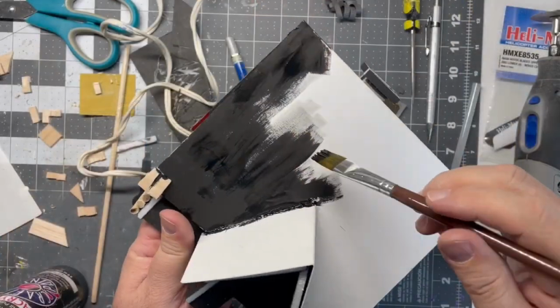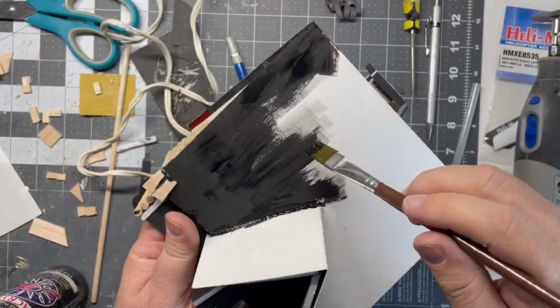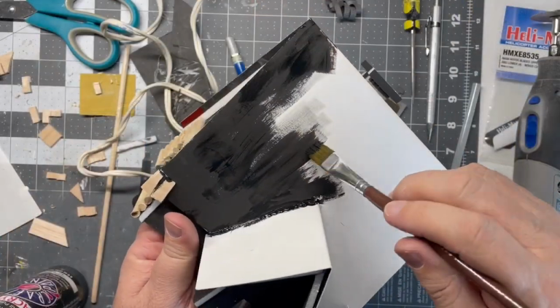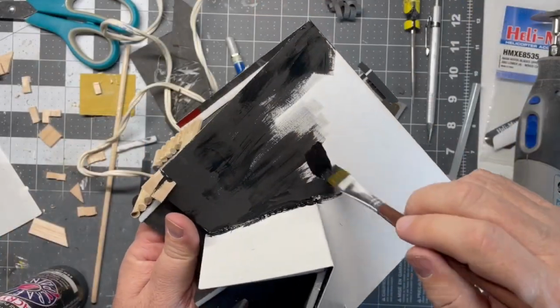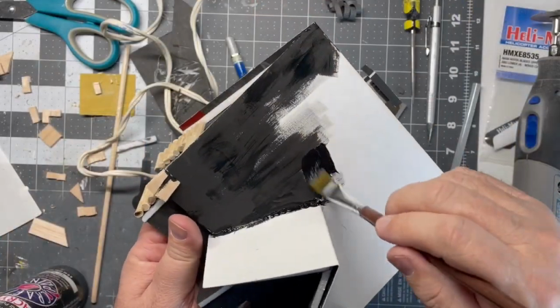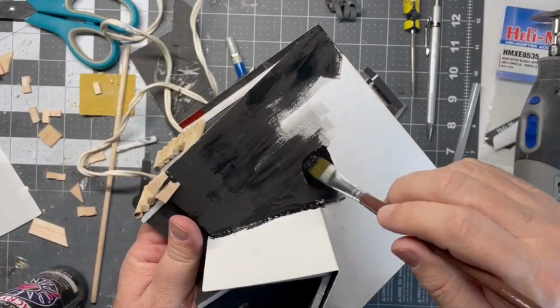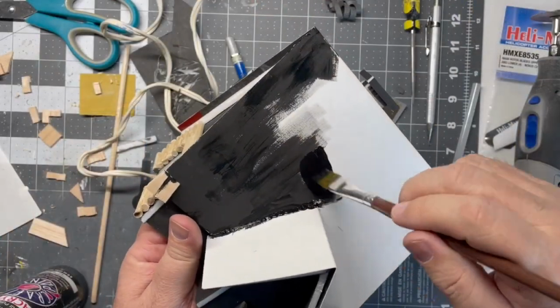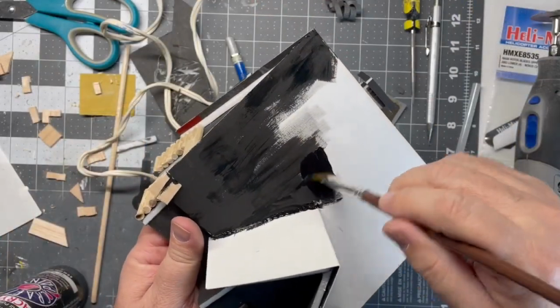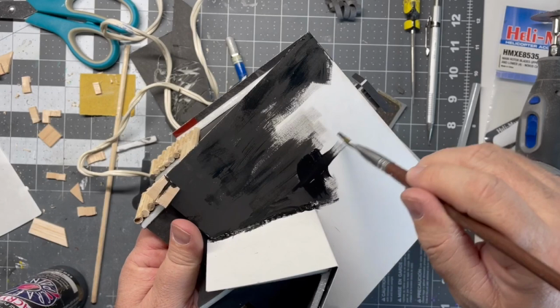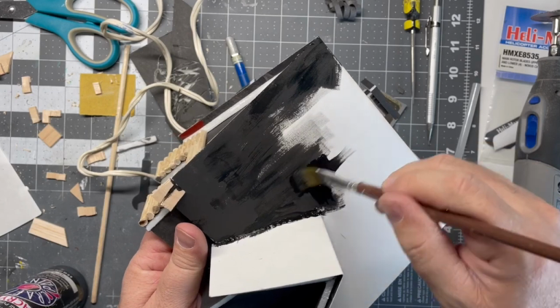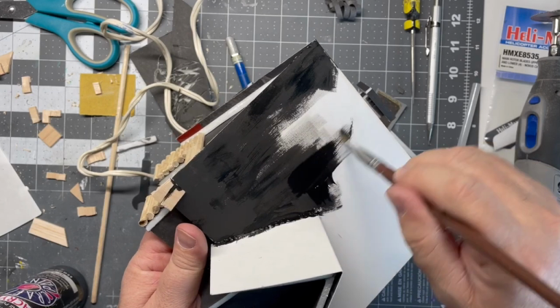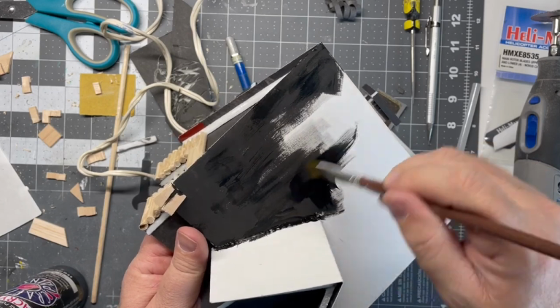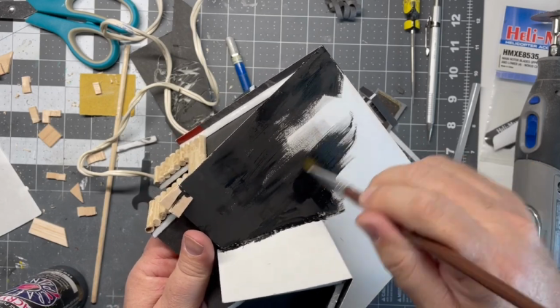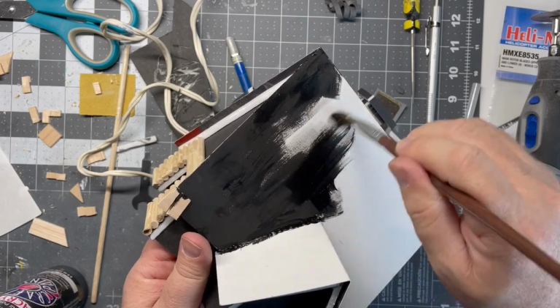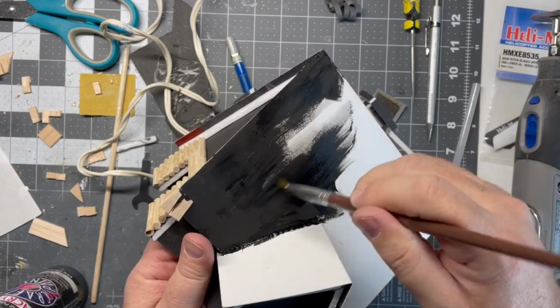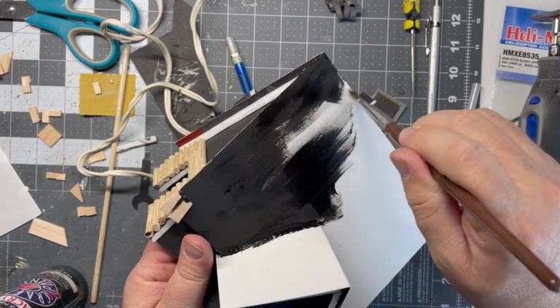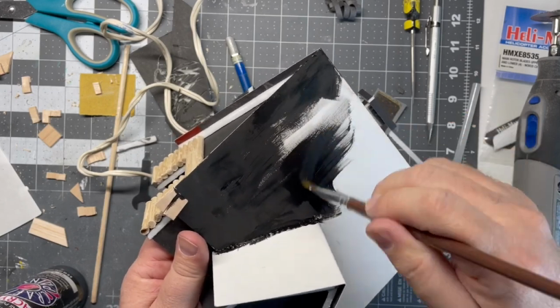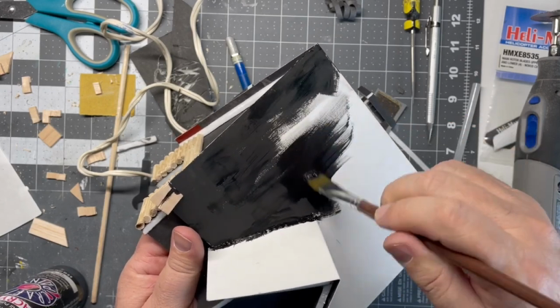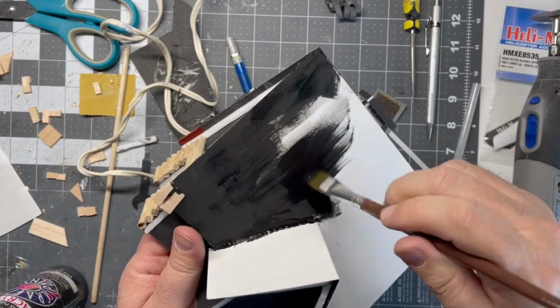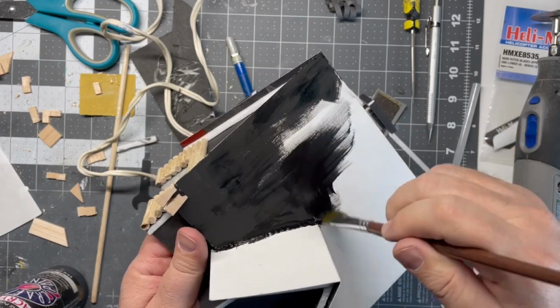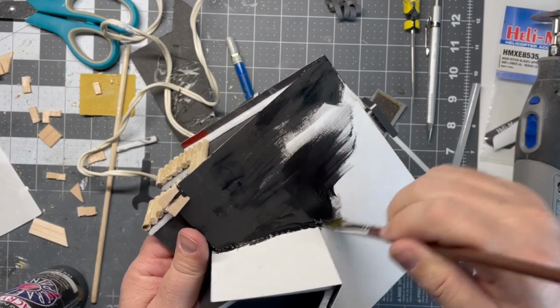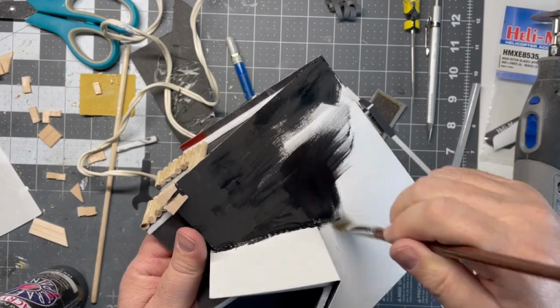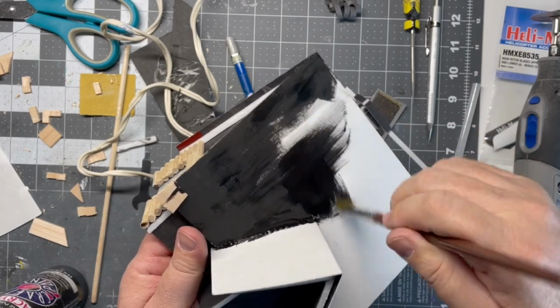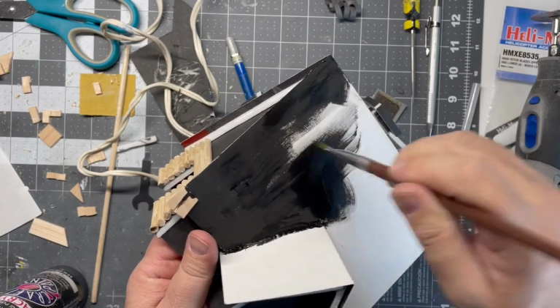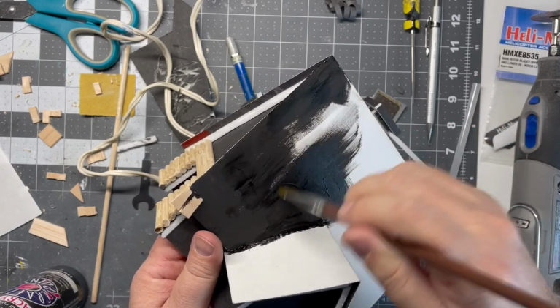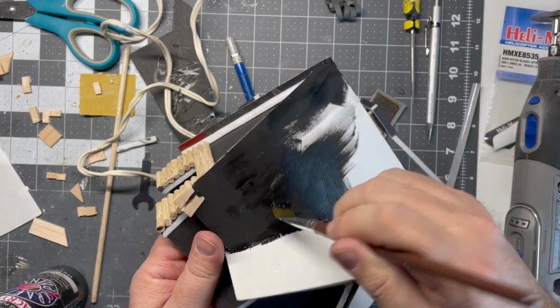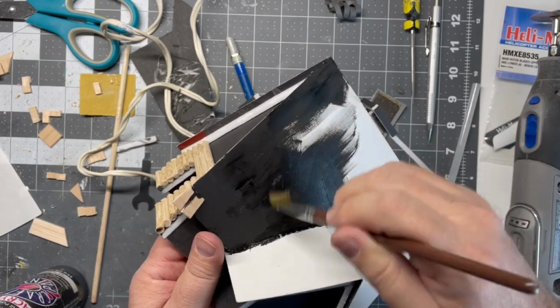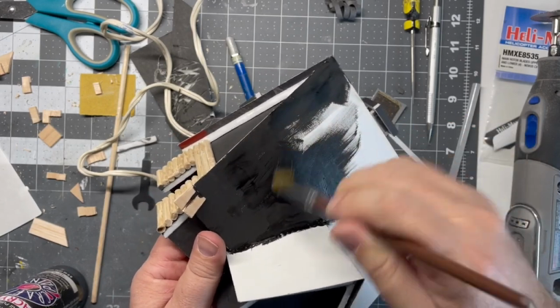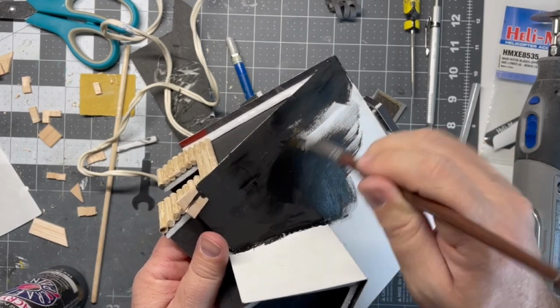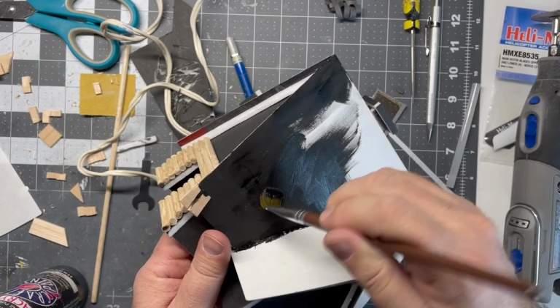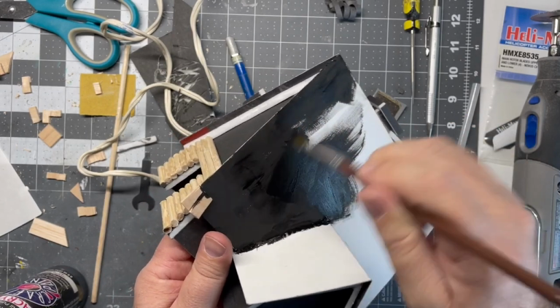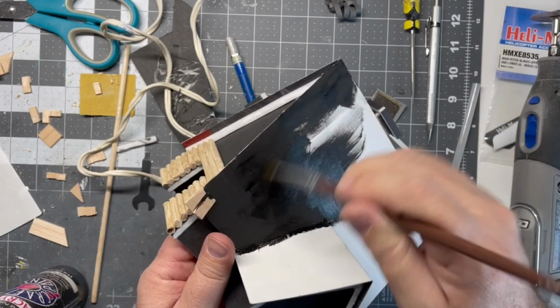What I'm doing here is just putting a black base down so when I put my shingles on, I won't have to deal with this white paper.